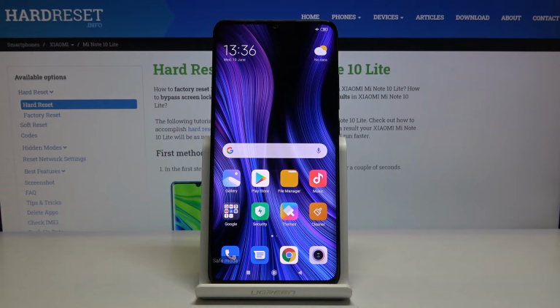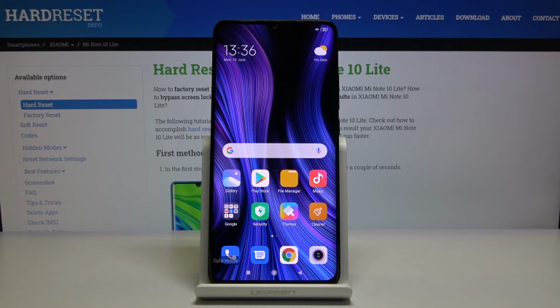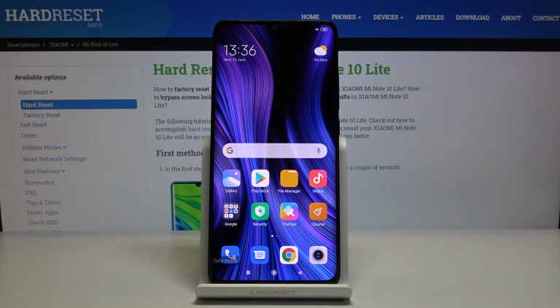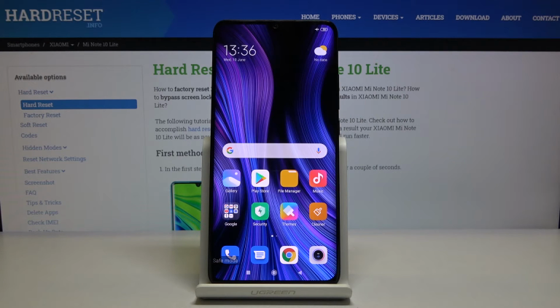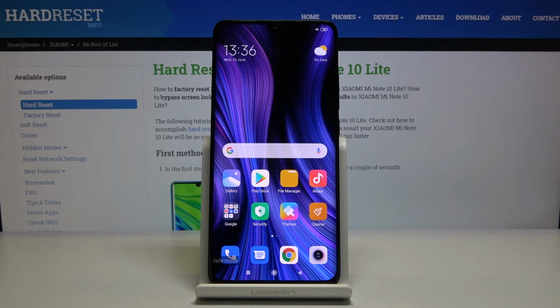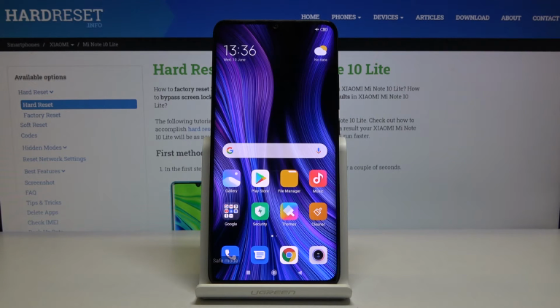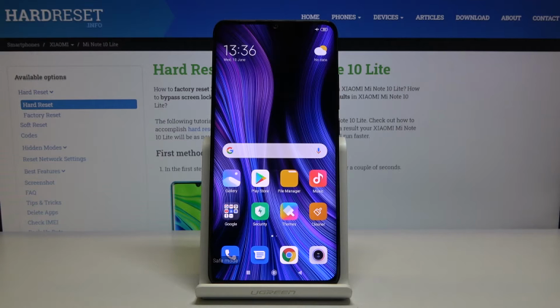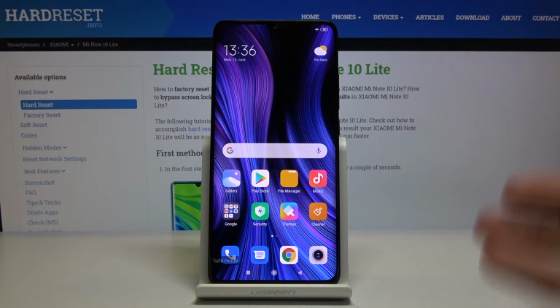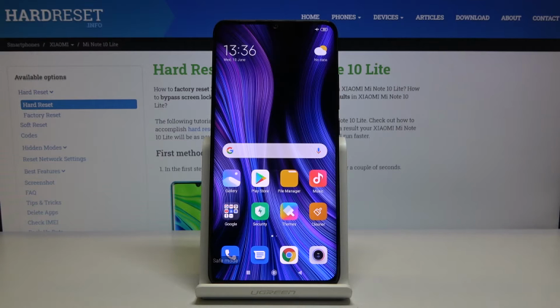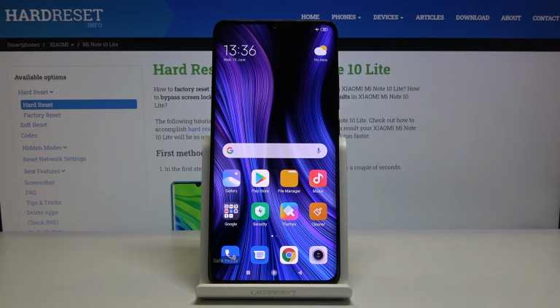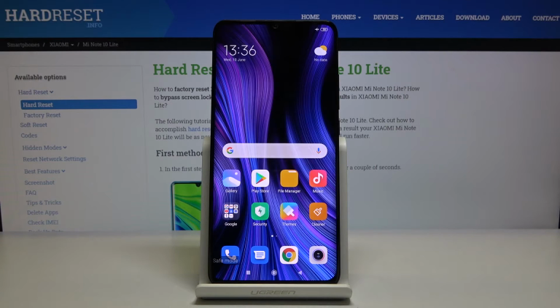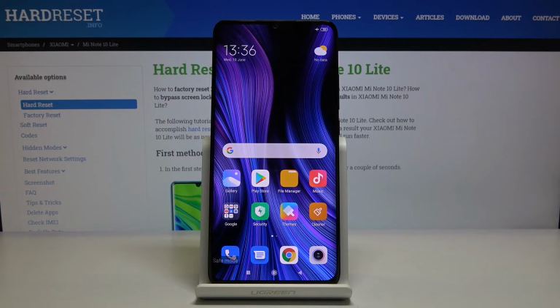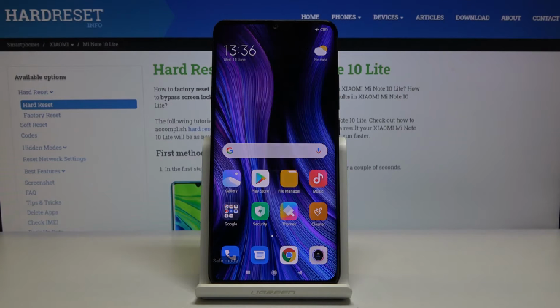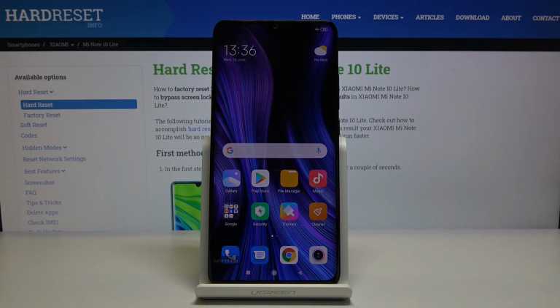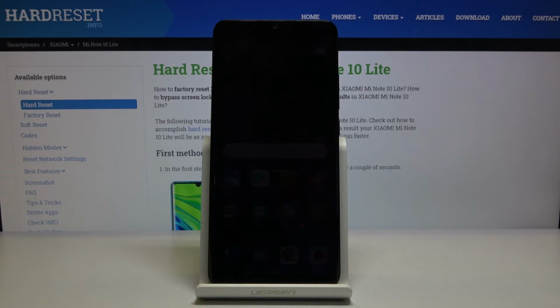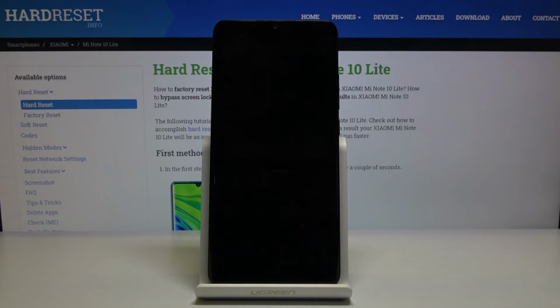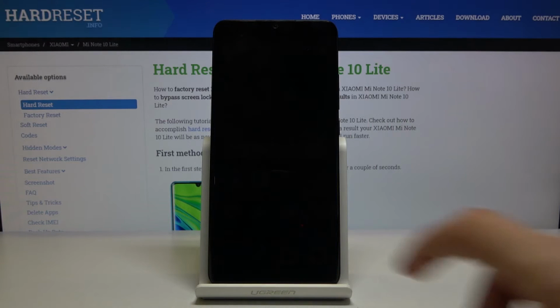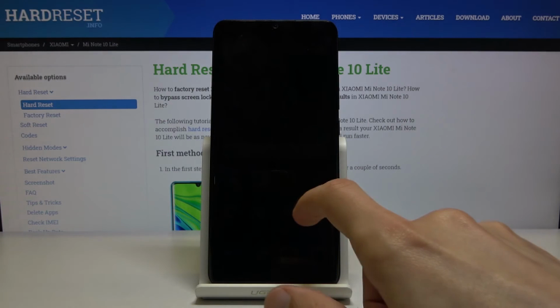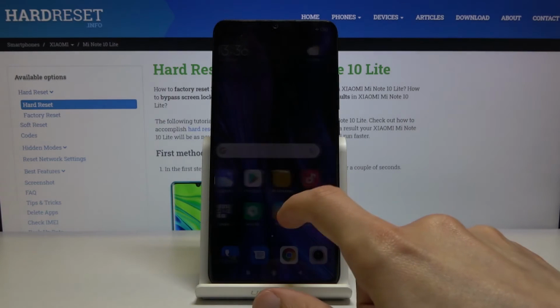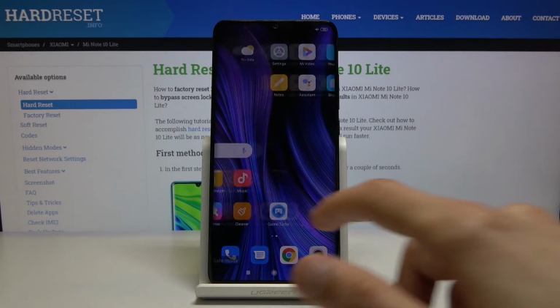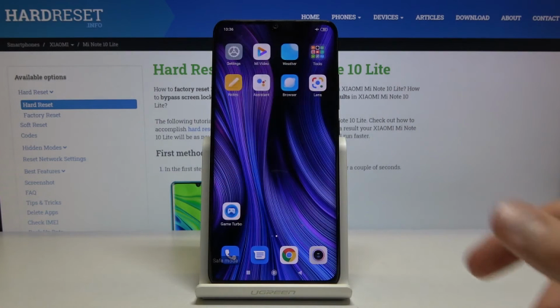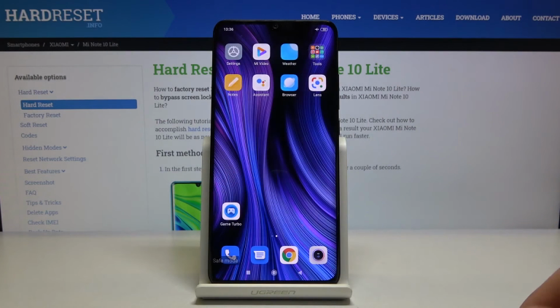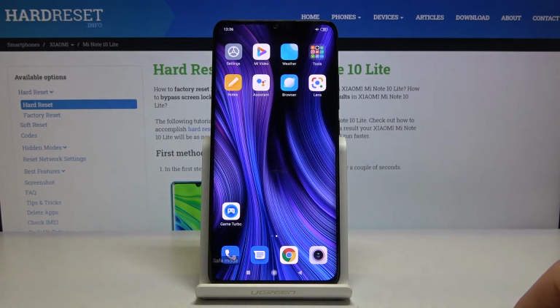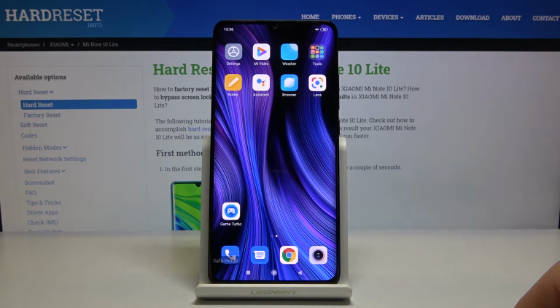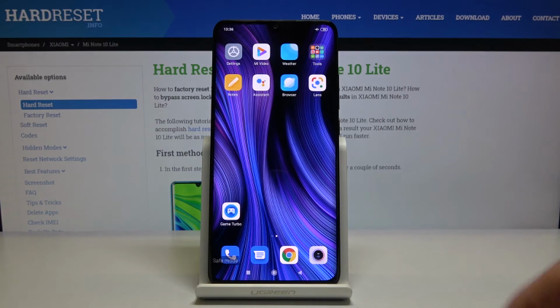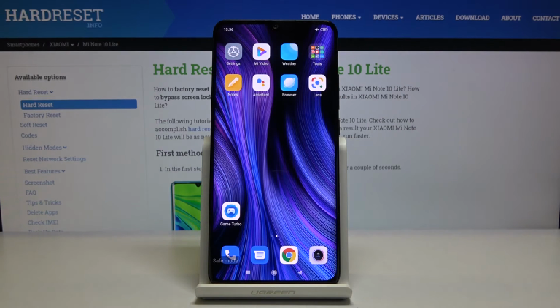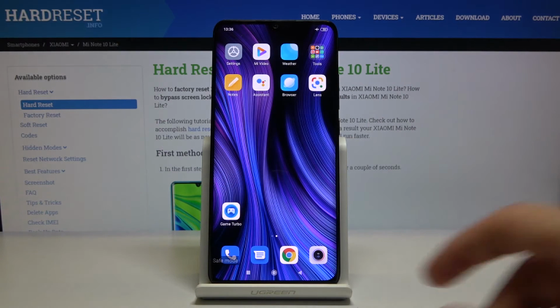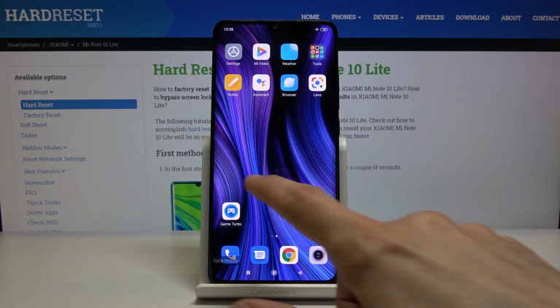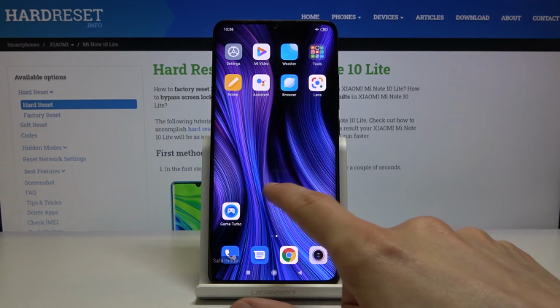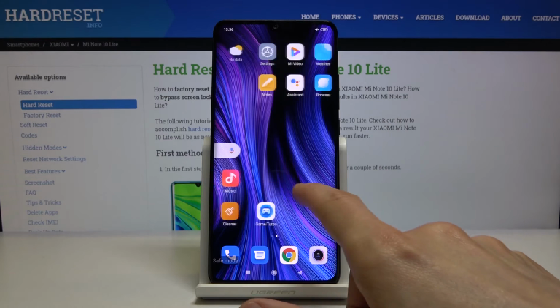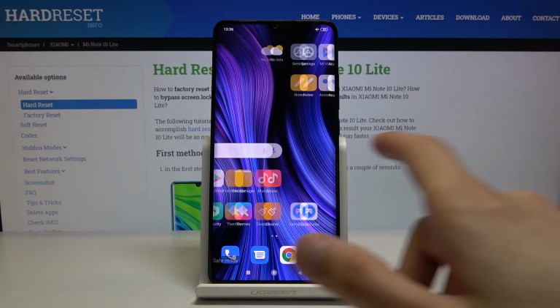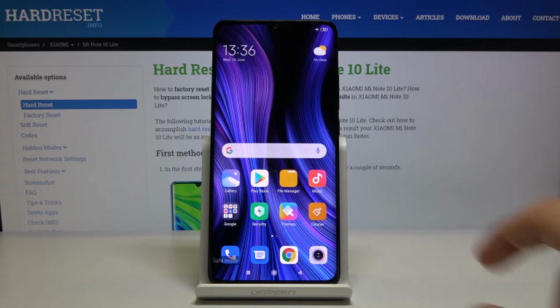So if you have such a problem, you can now simply remove that app or look for the cause of the problem that you might be having.